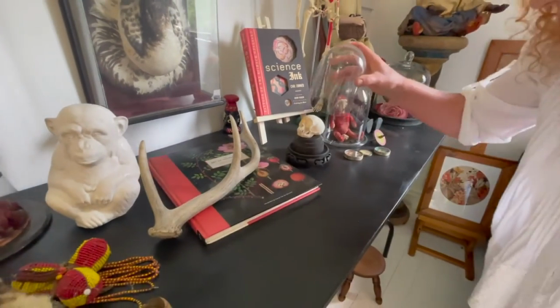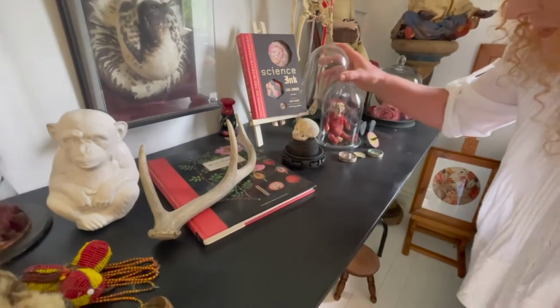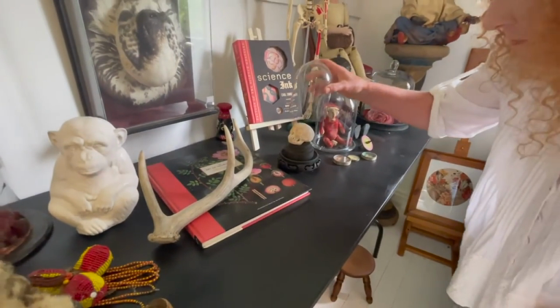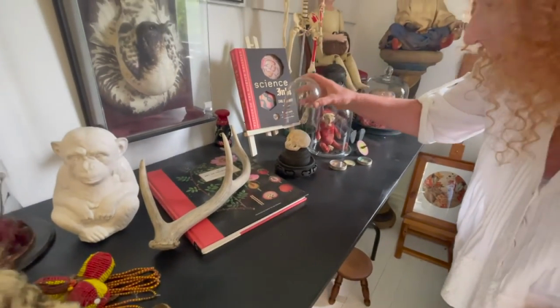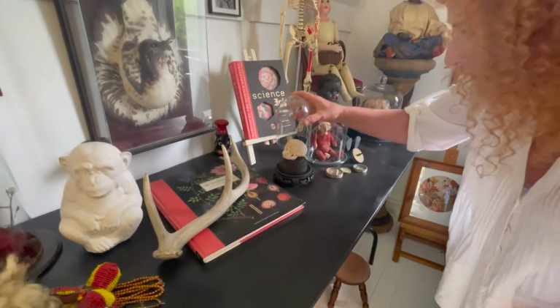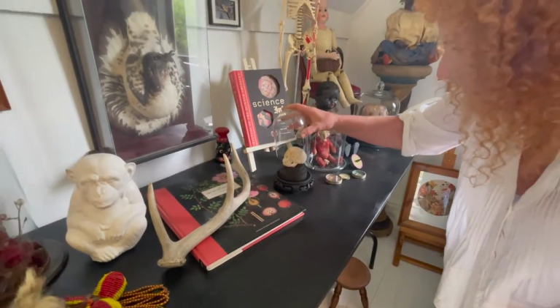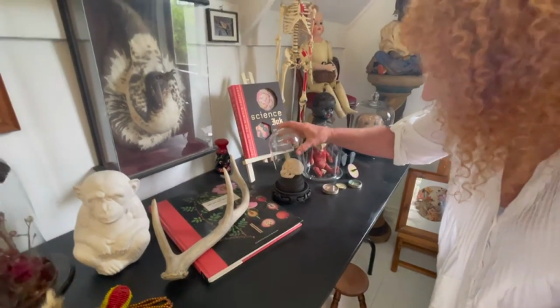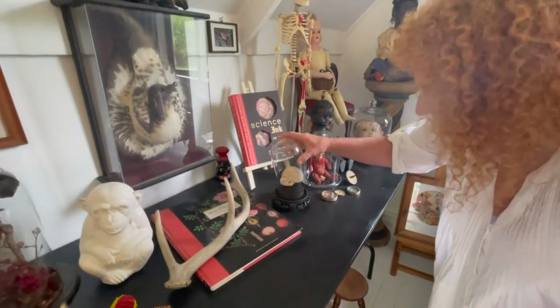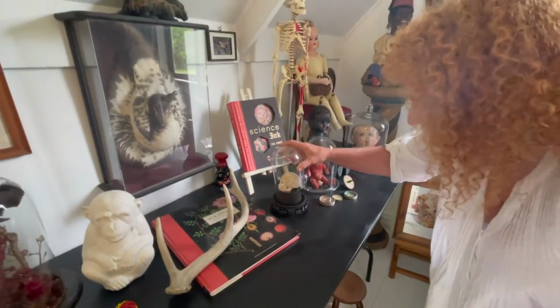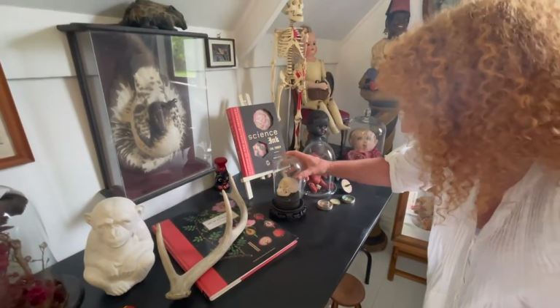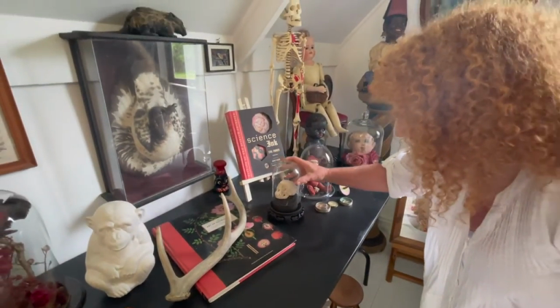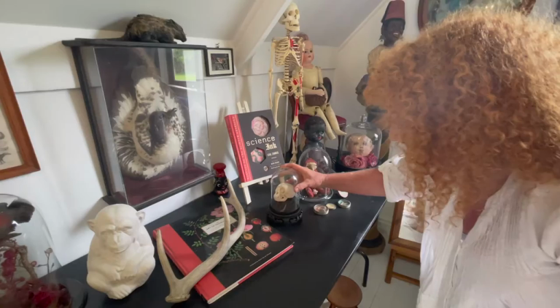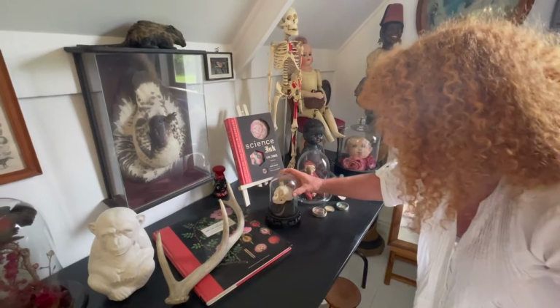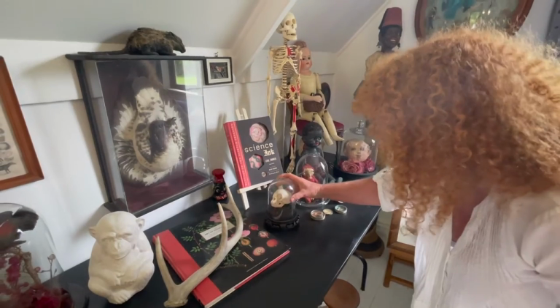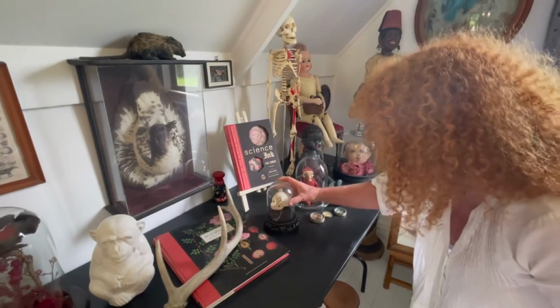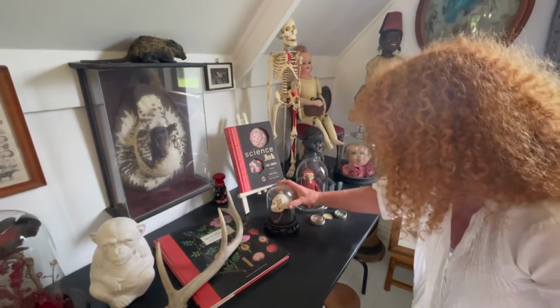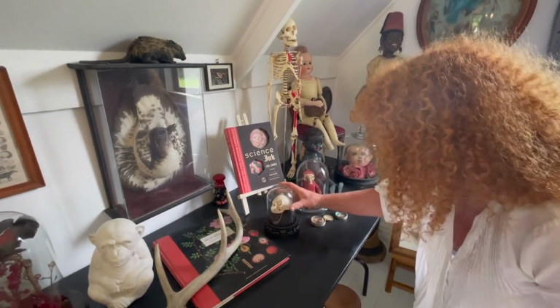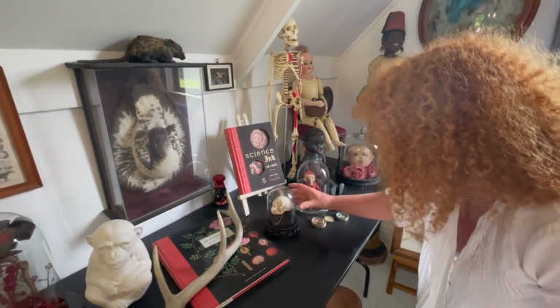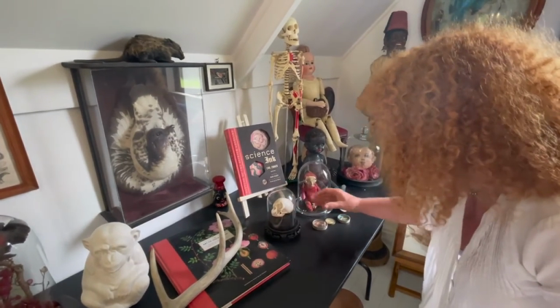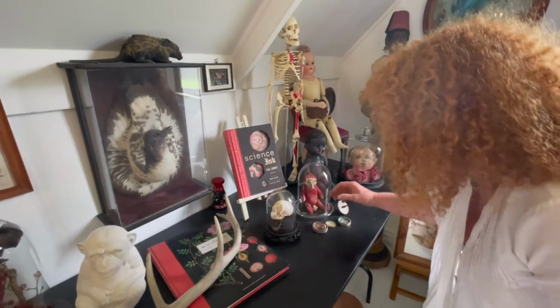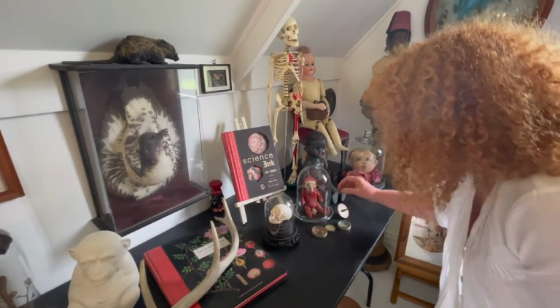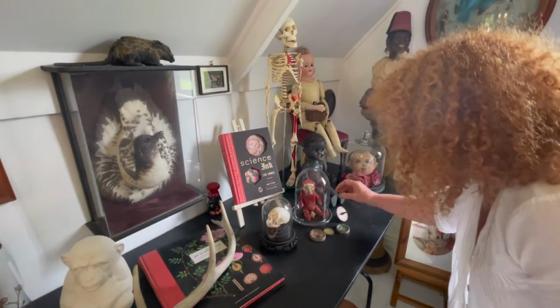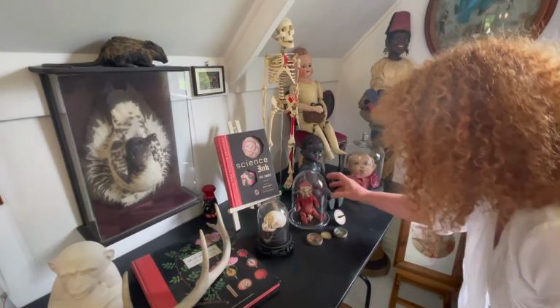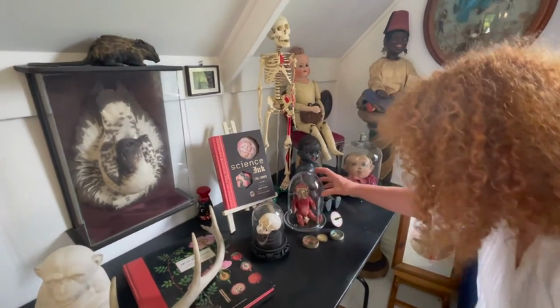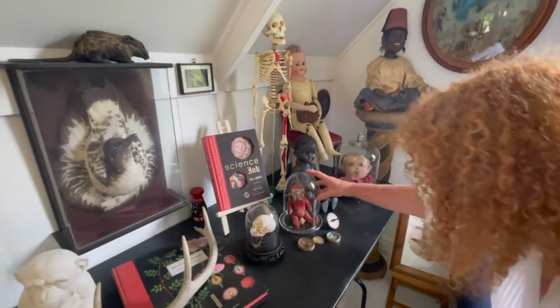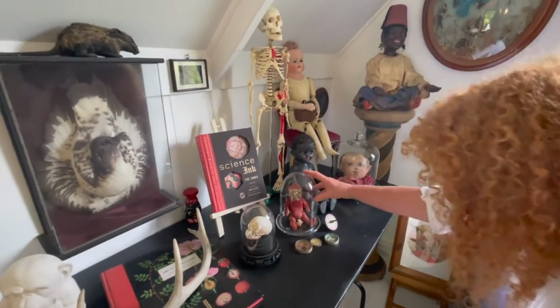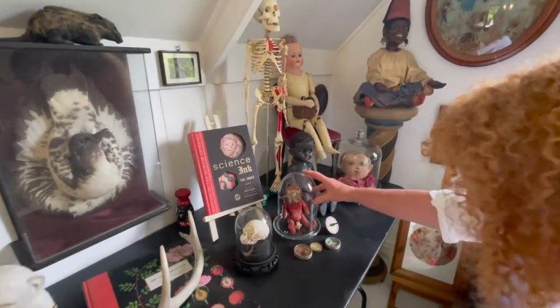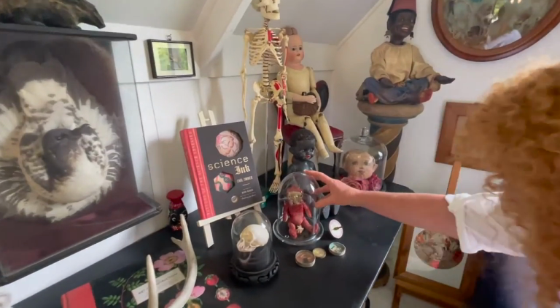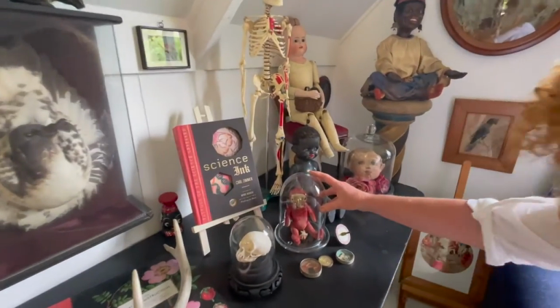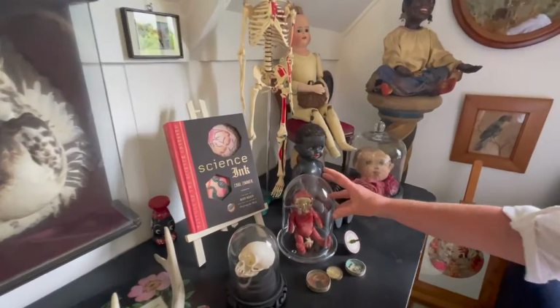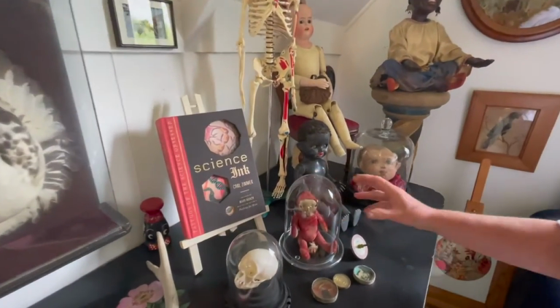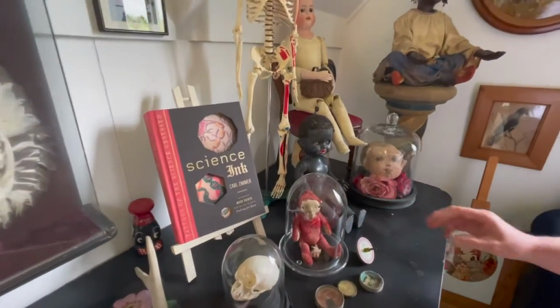That one's in a dome just to protect it. There's a little squirrel here in a doll's body.